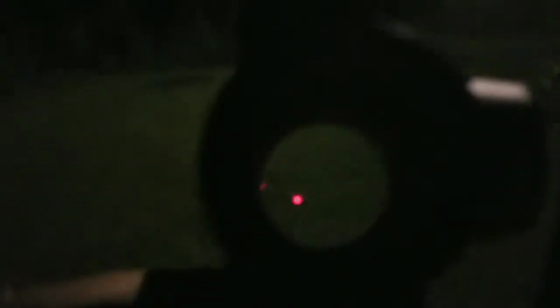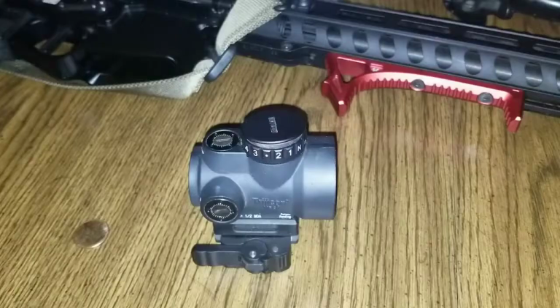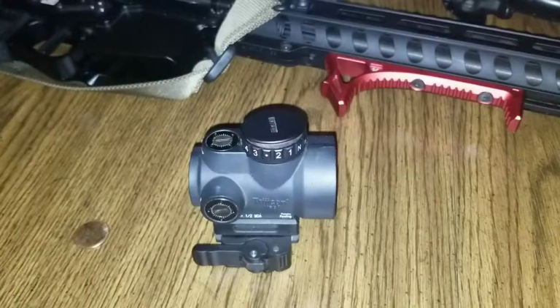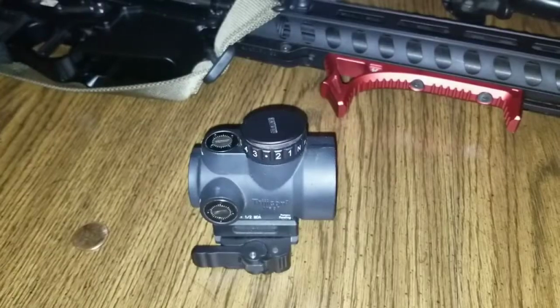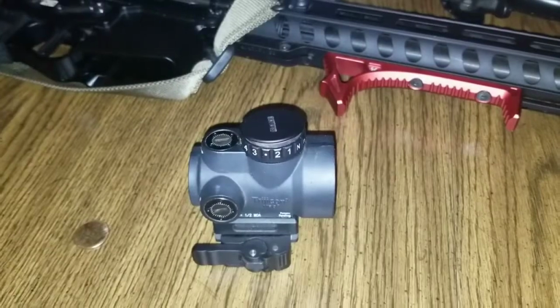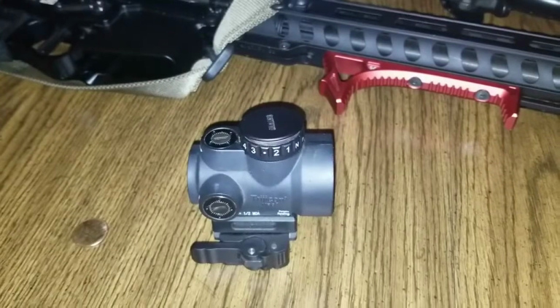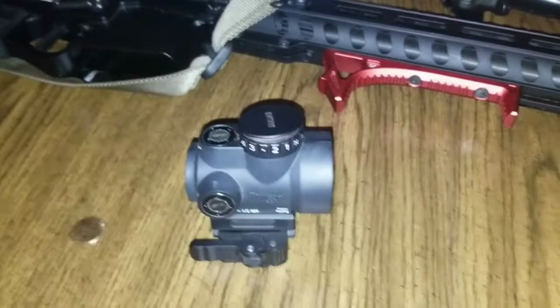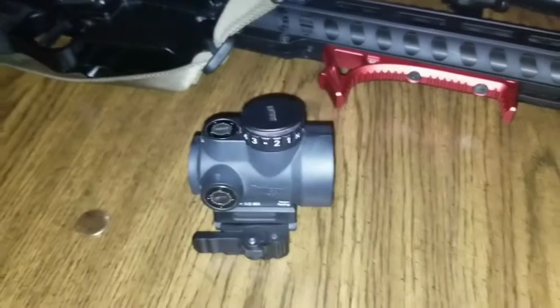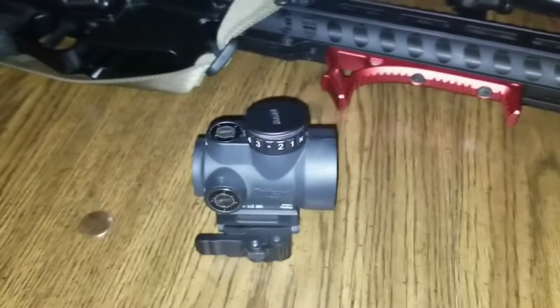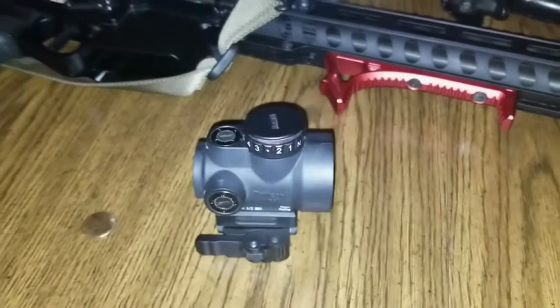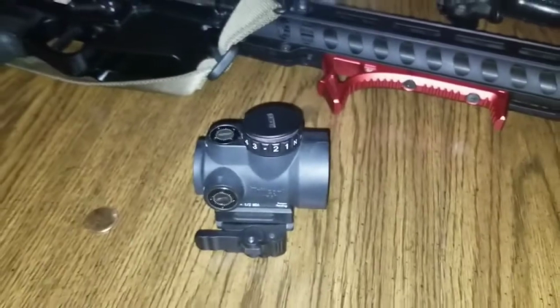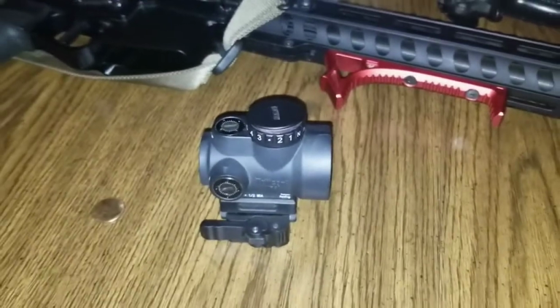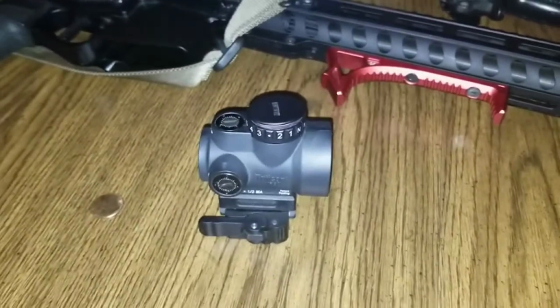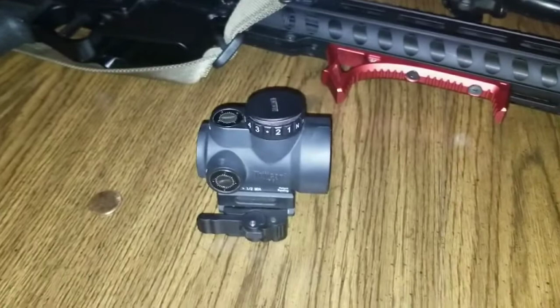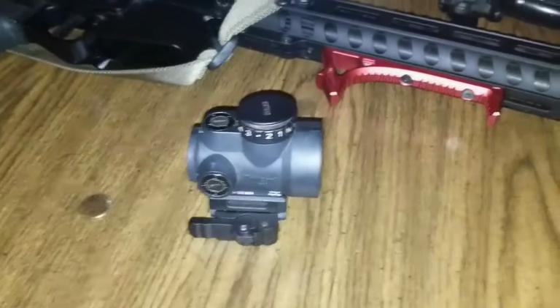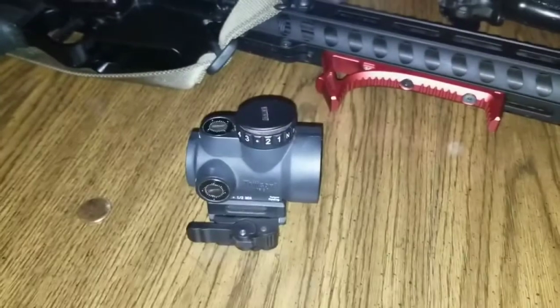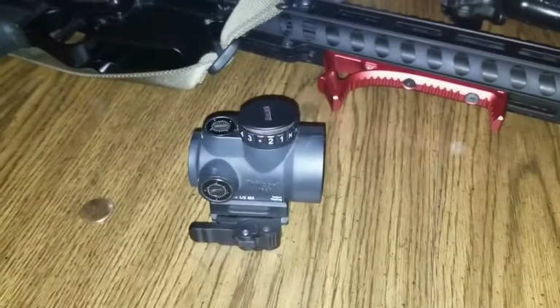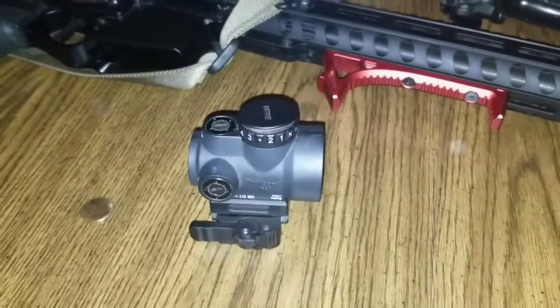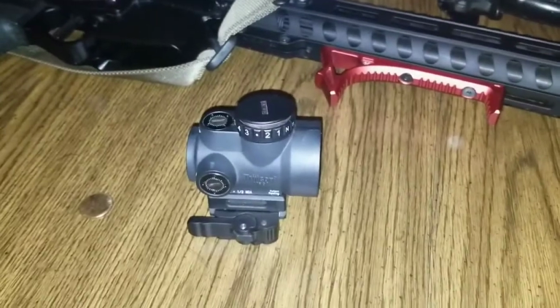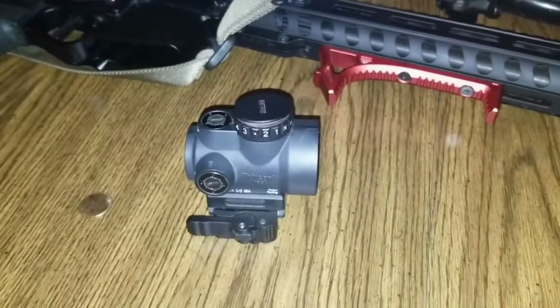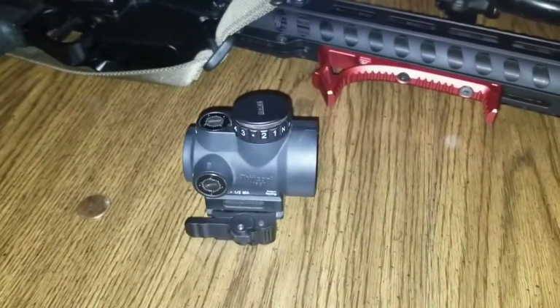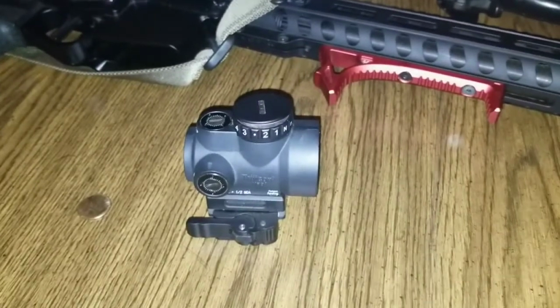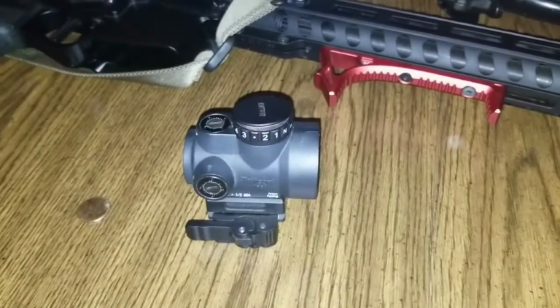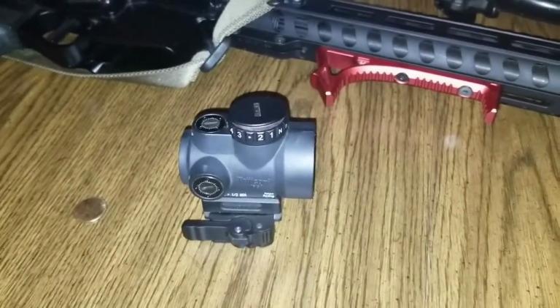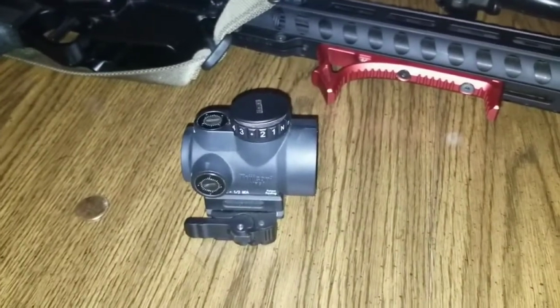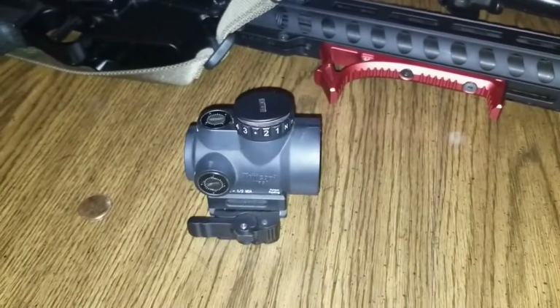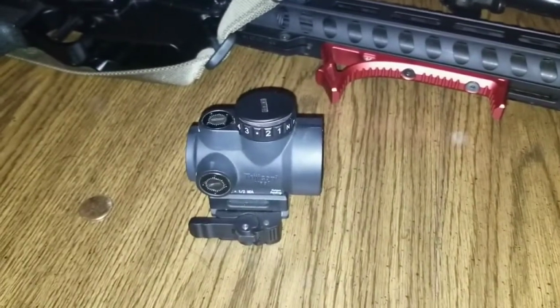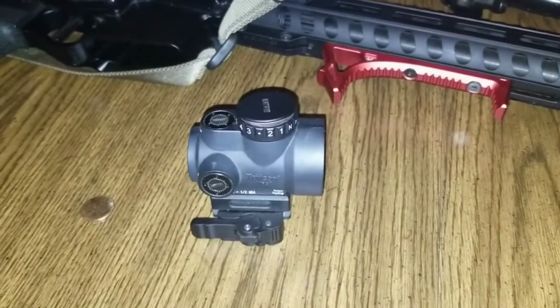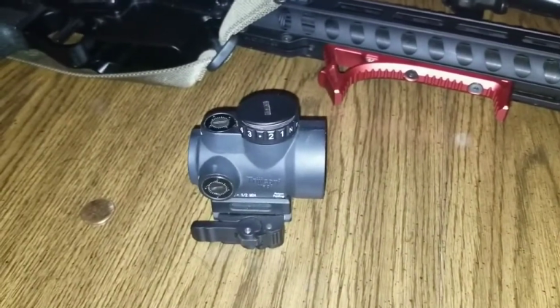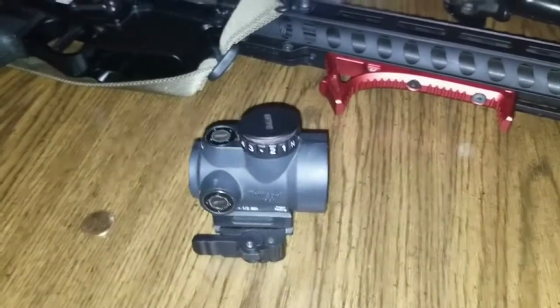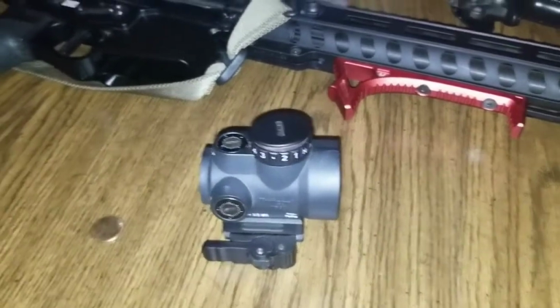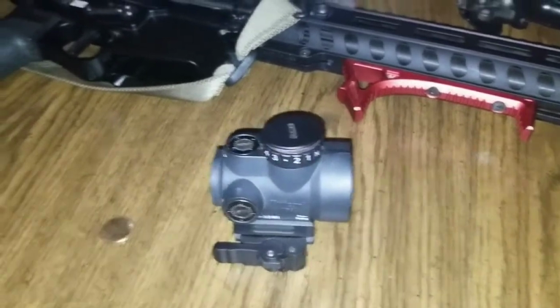I thought I had a pack of CR2032s, but turns out I didn't, so I had to pick up a pack today after work.